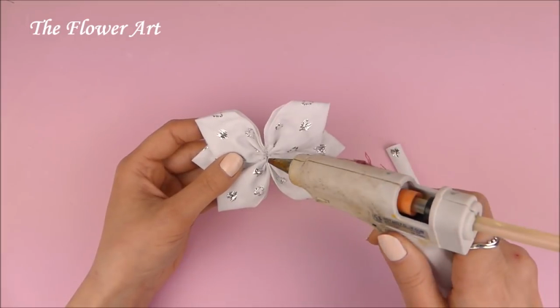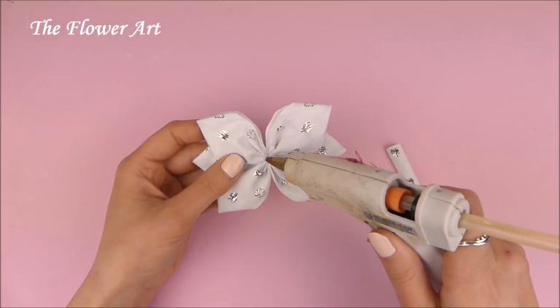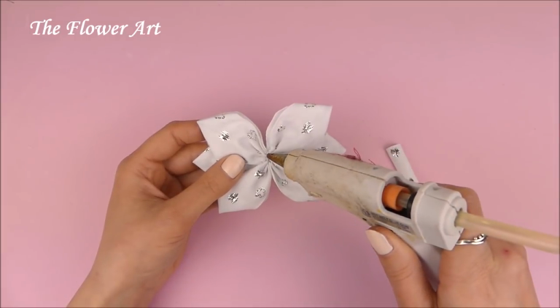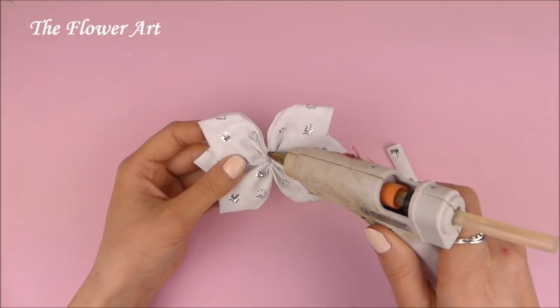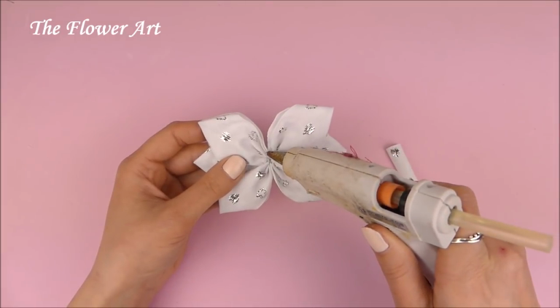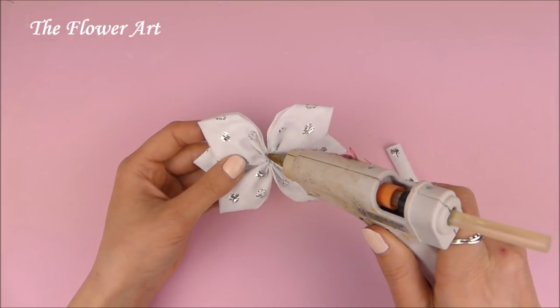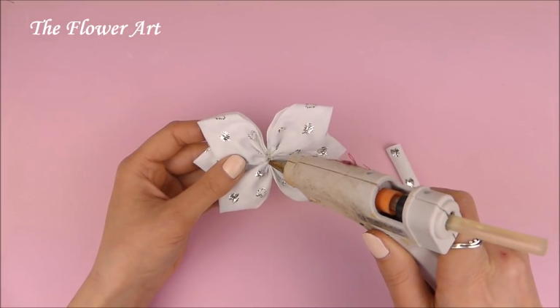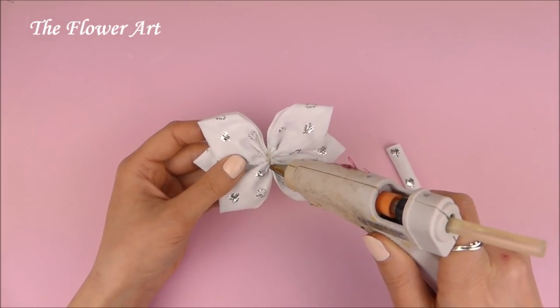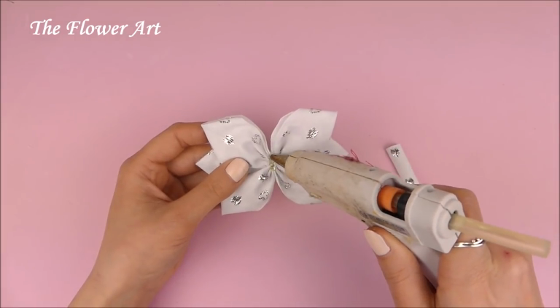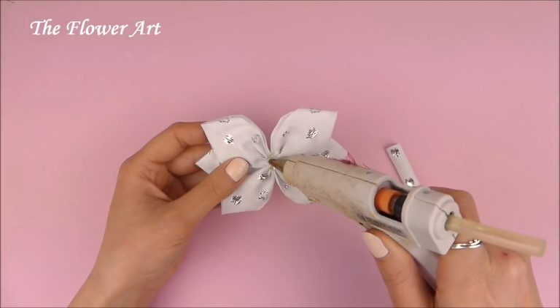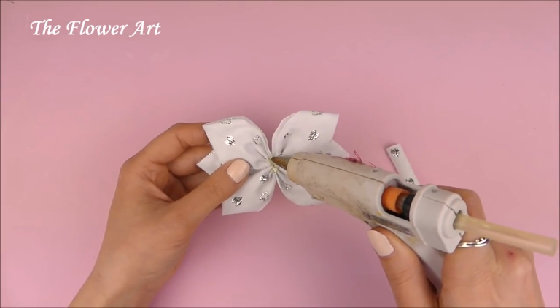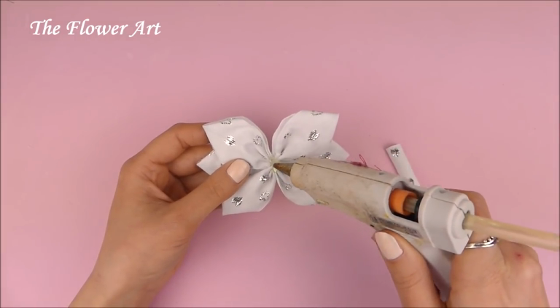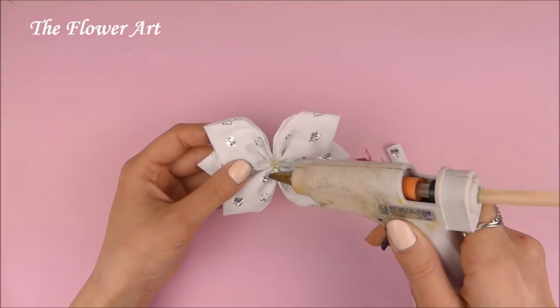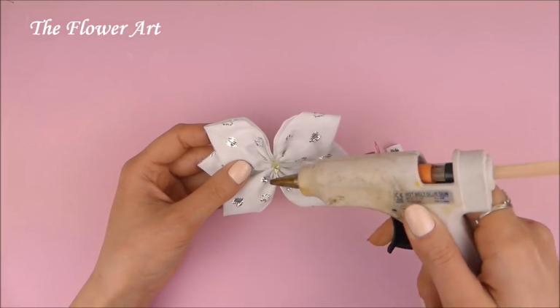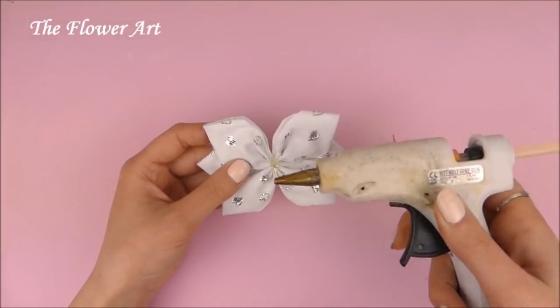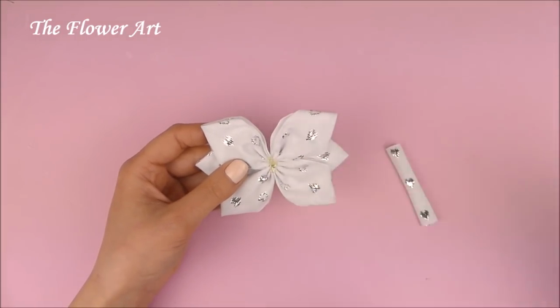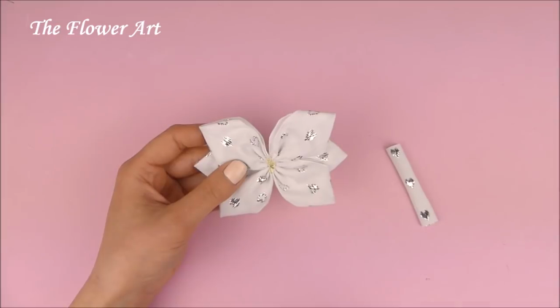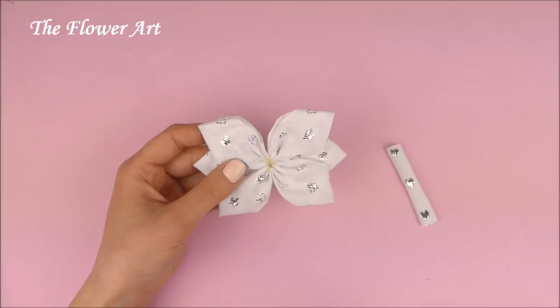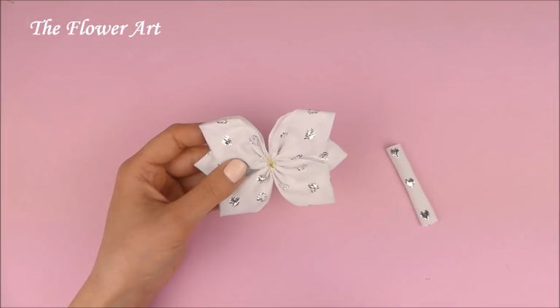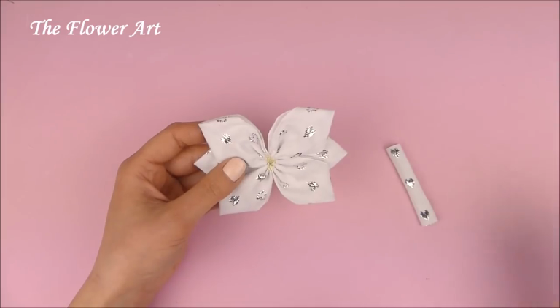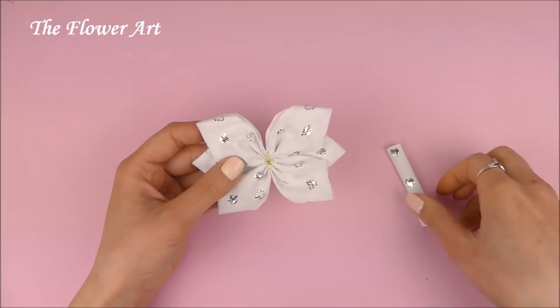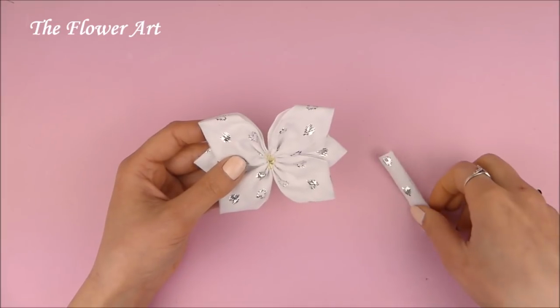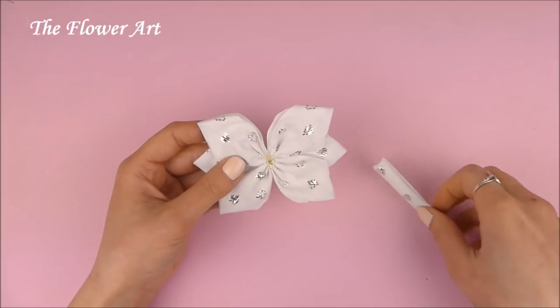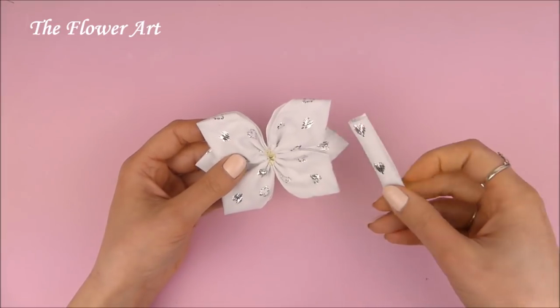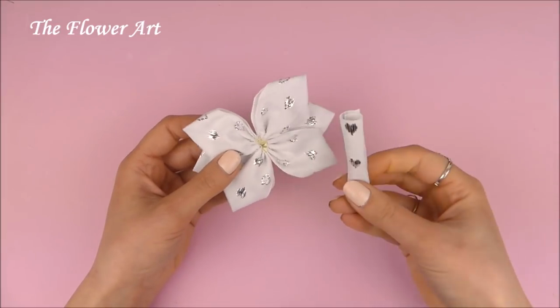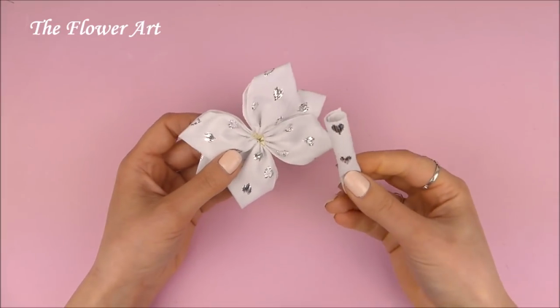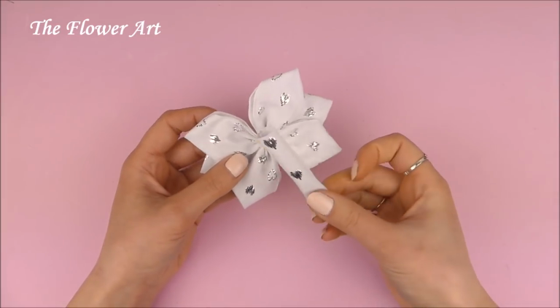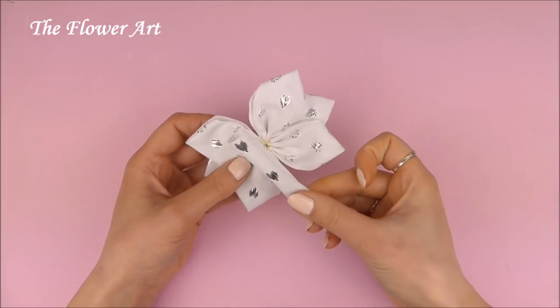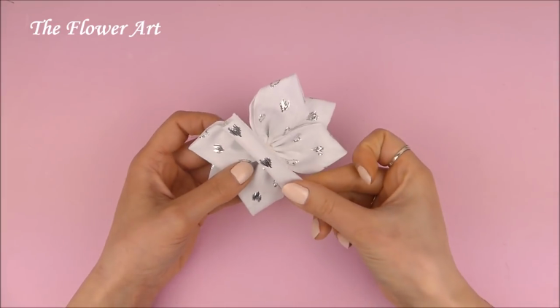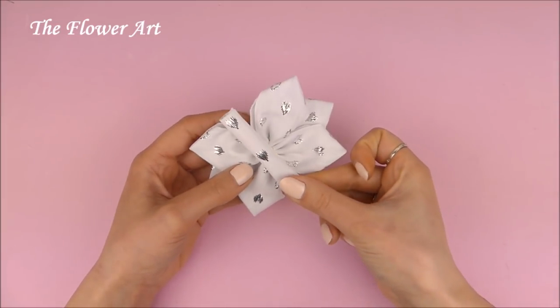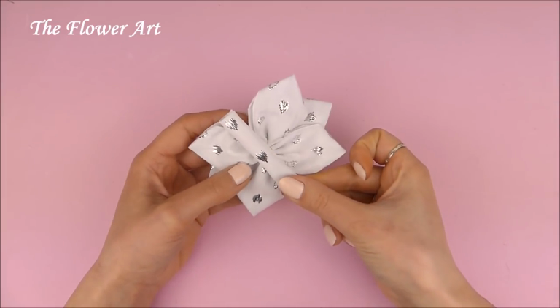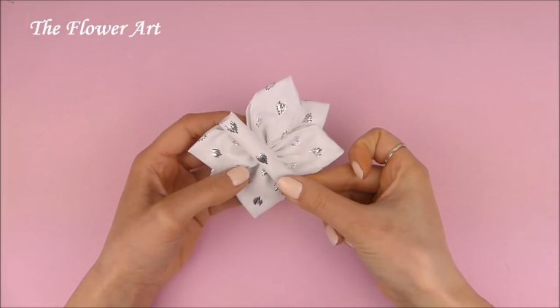And now to attach the piece of ribbon we just have to put a little bit of hot glue and place it in the middle.